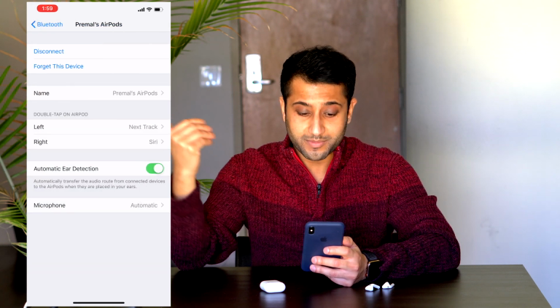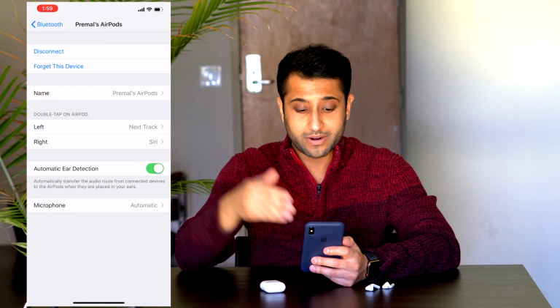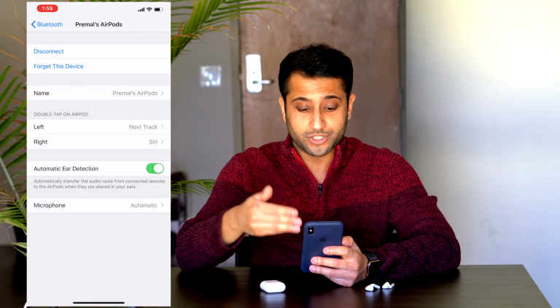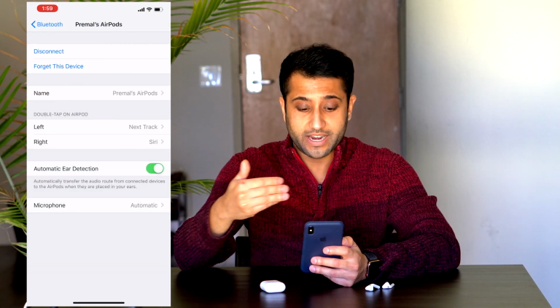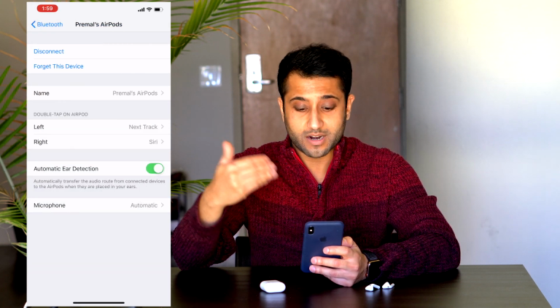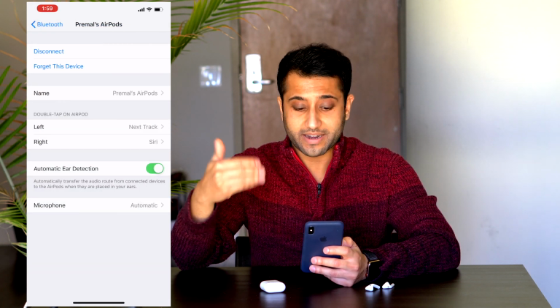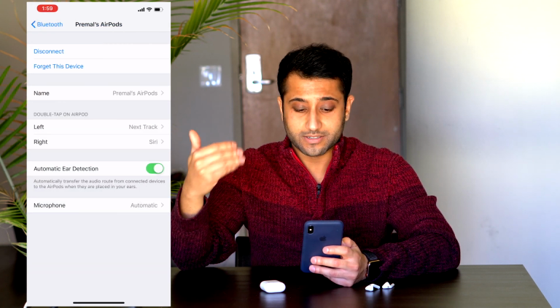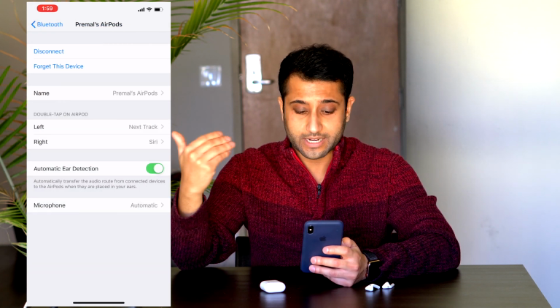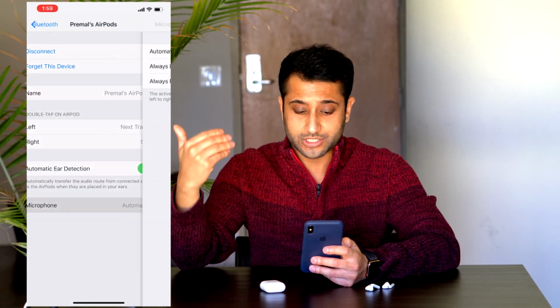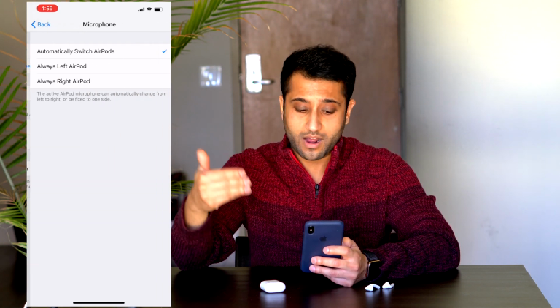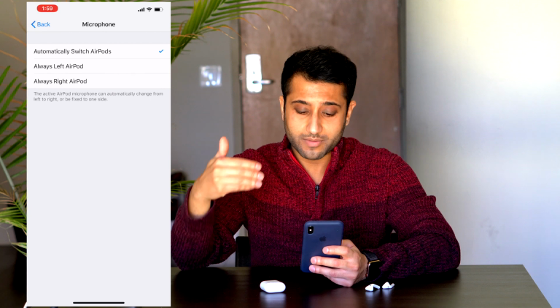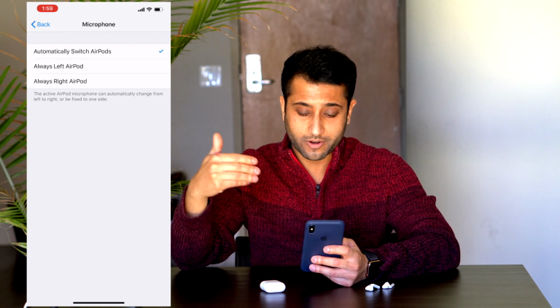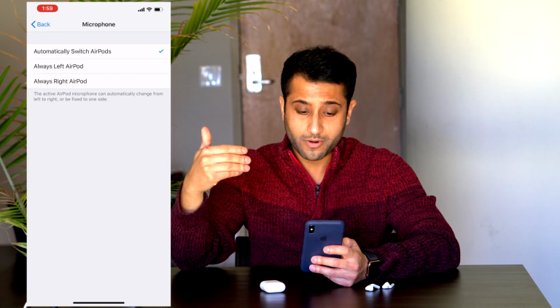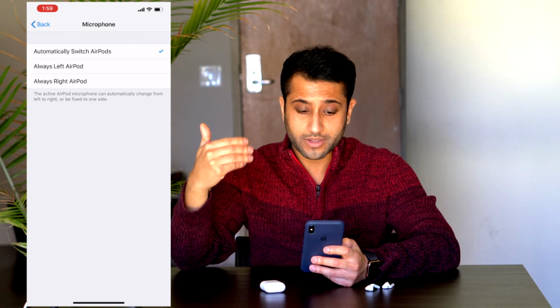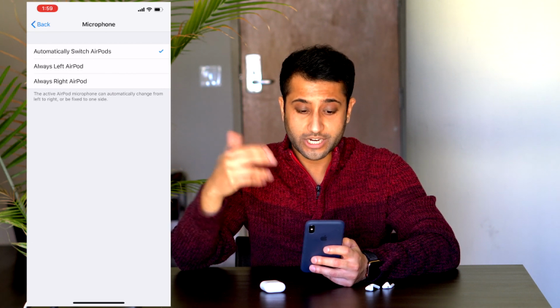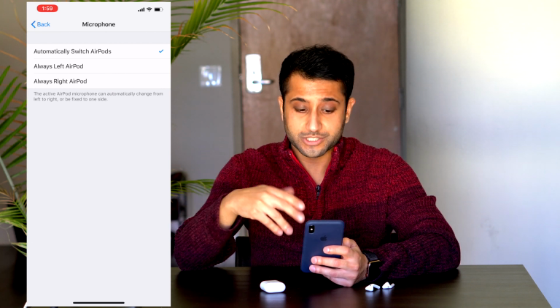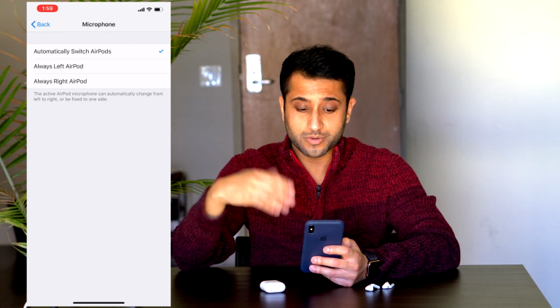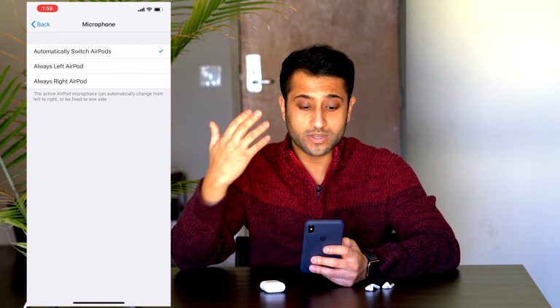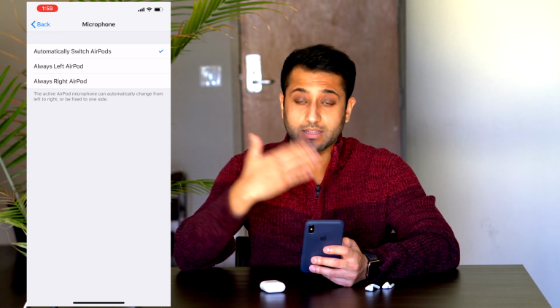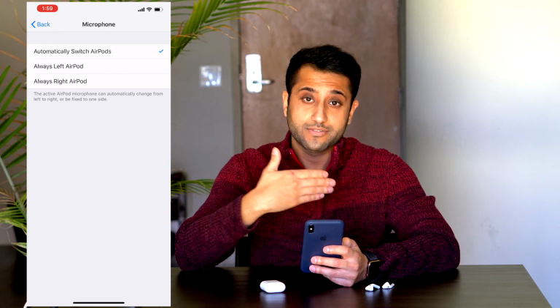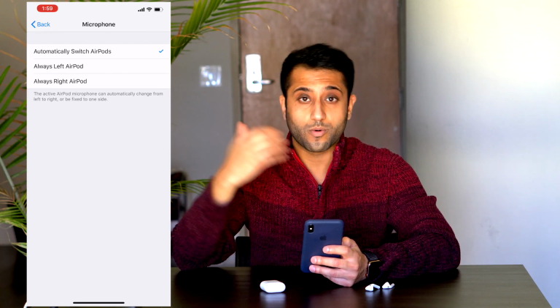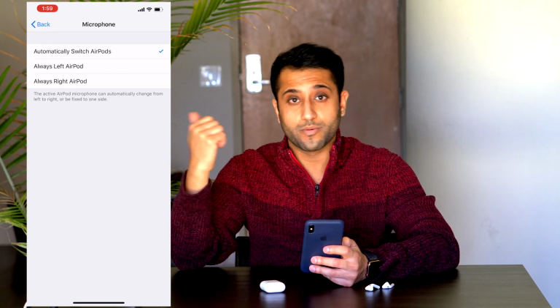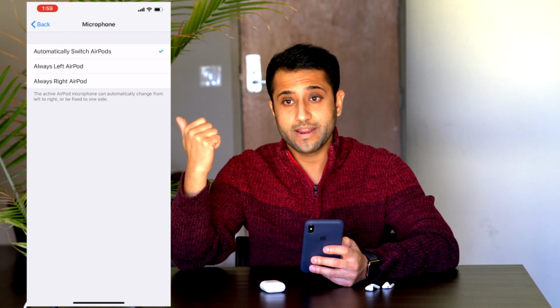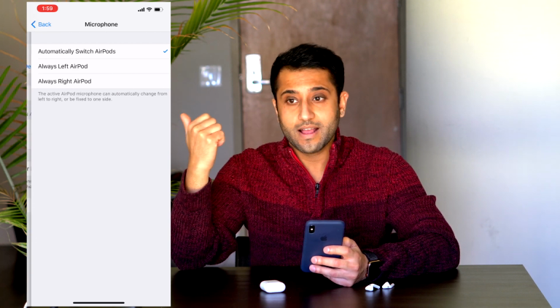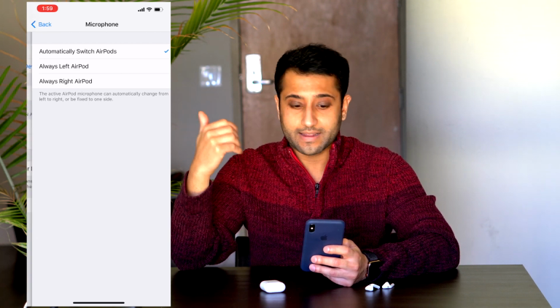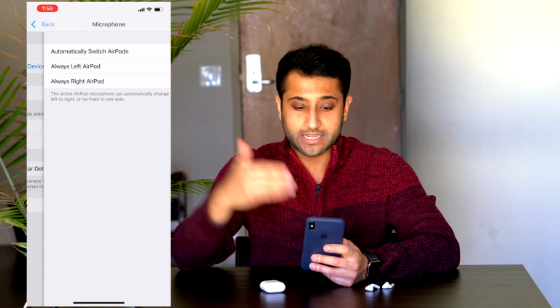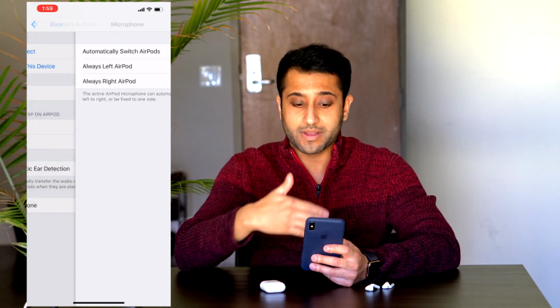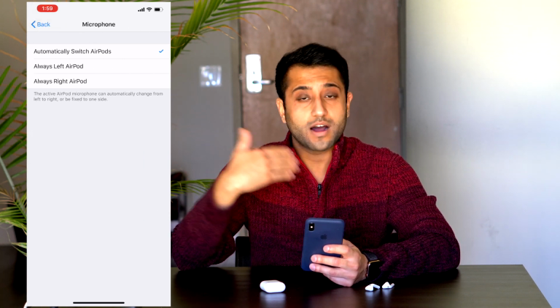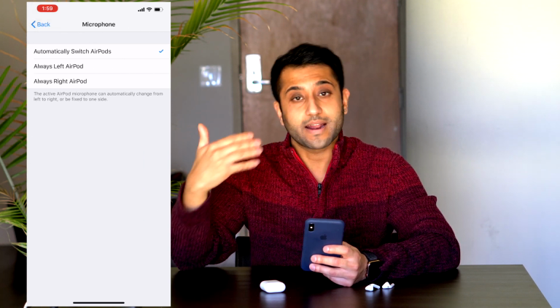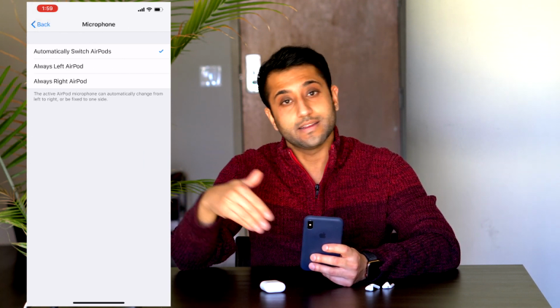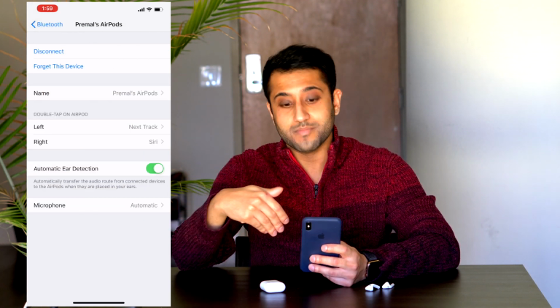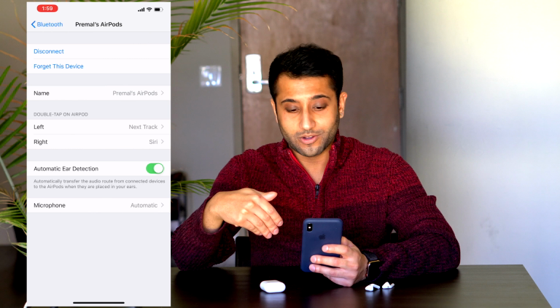You can also change automatic ear detection to off, and for the microphone, you can change it to always on the left or the right. I like to keep it set to automatic.